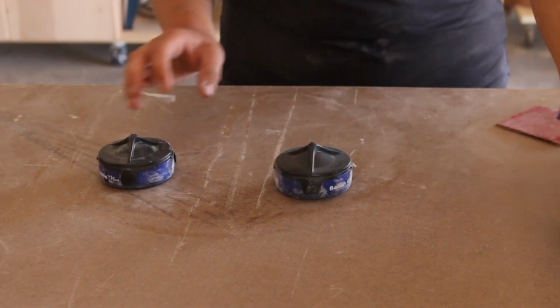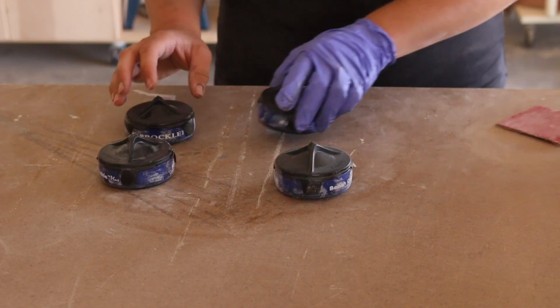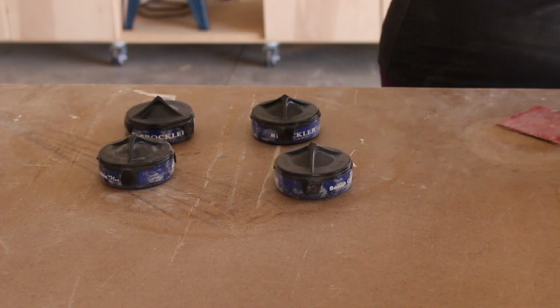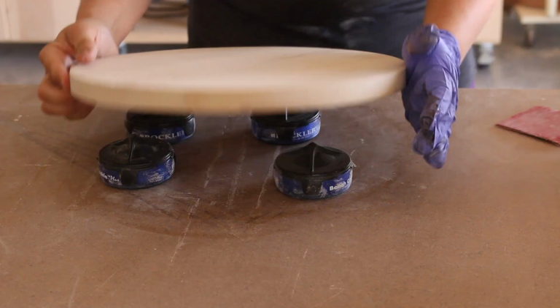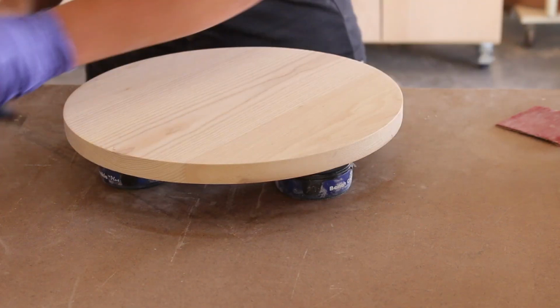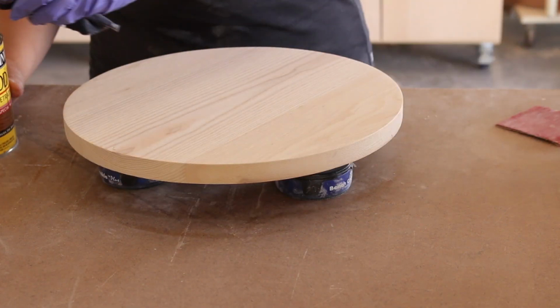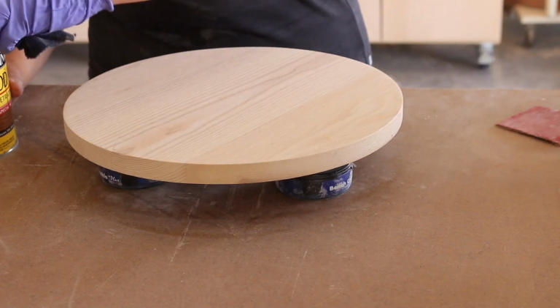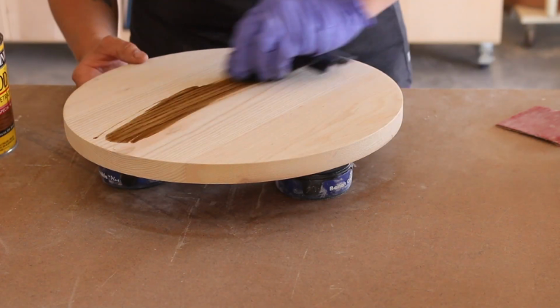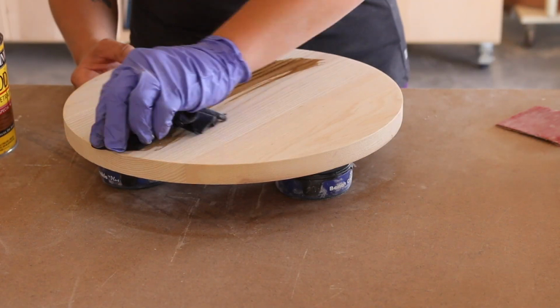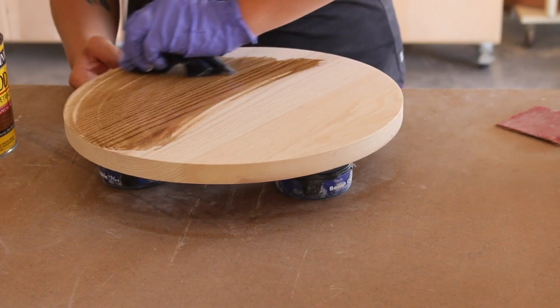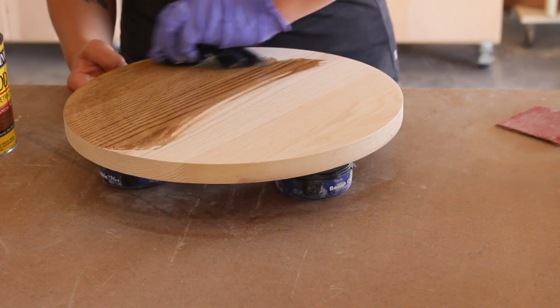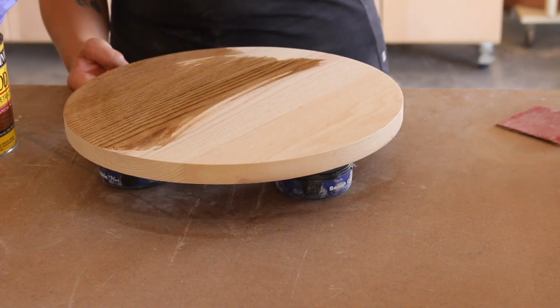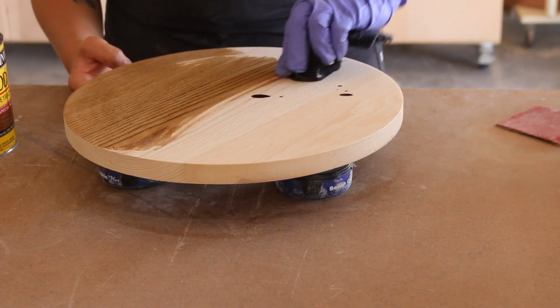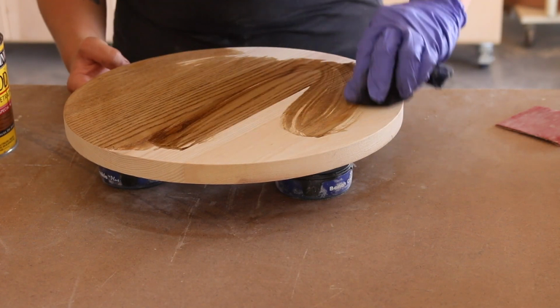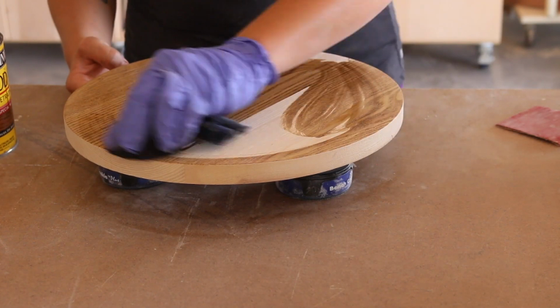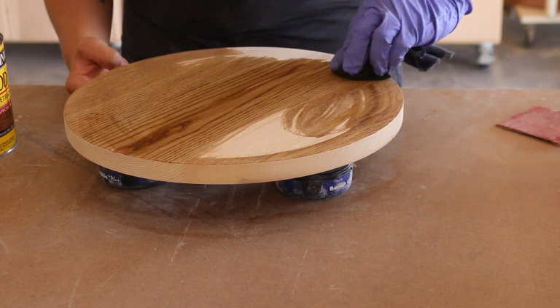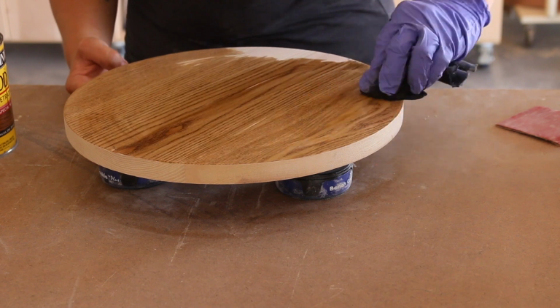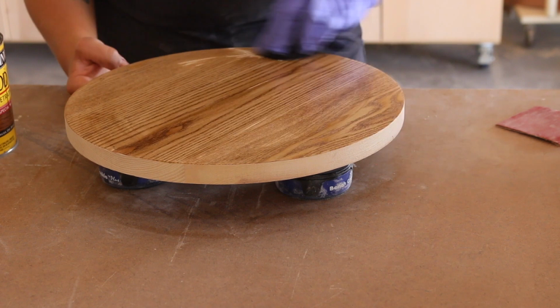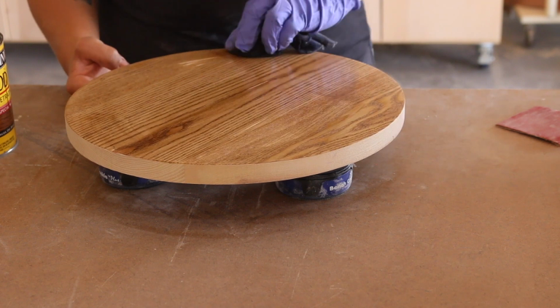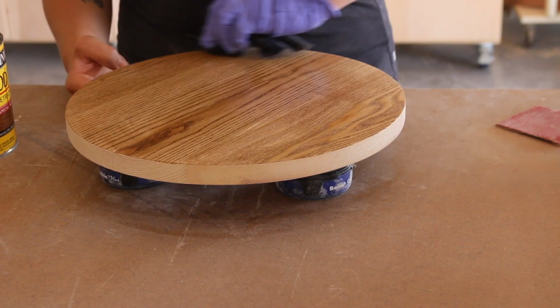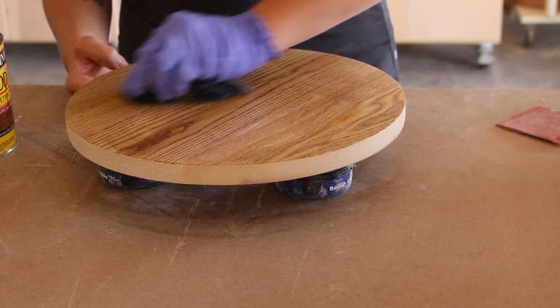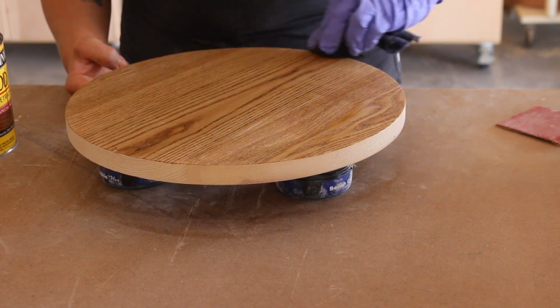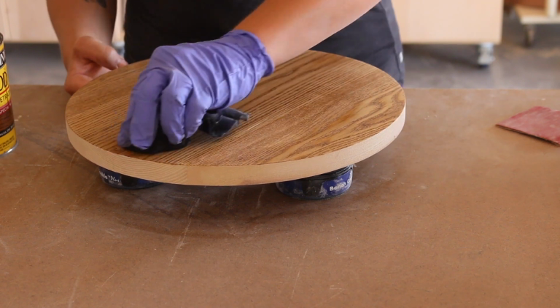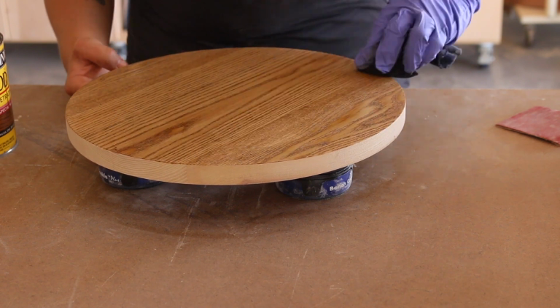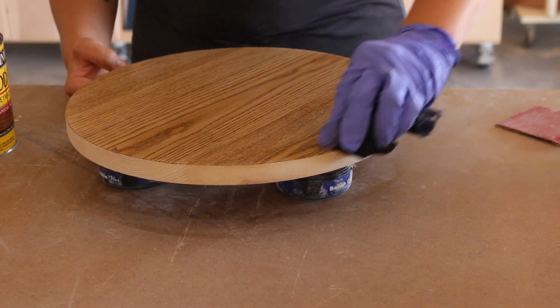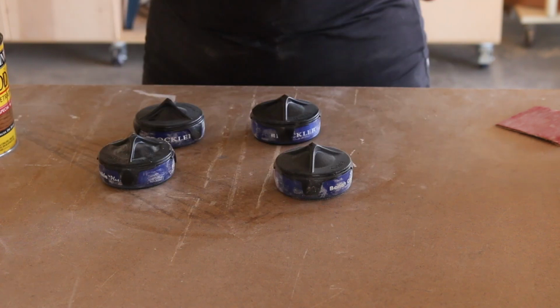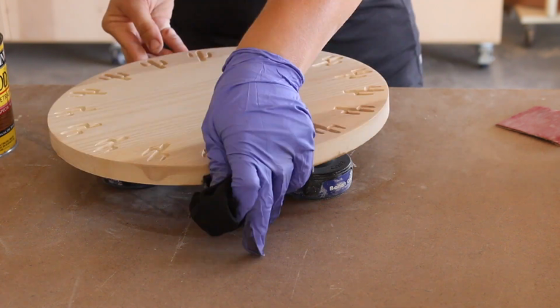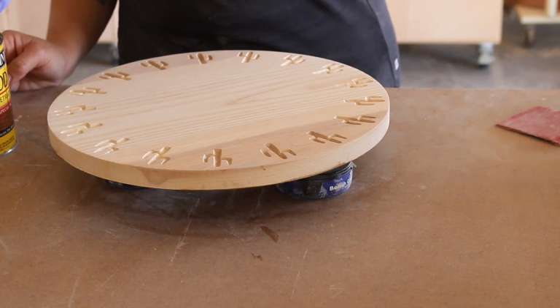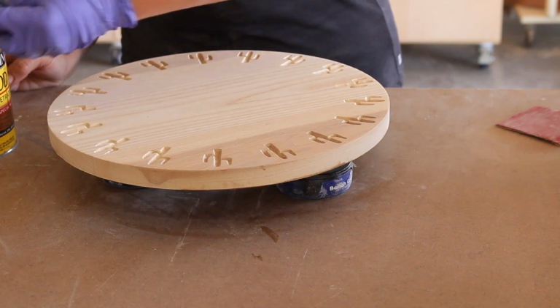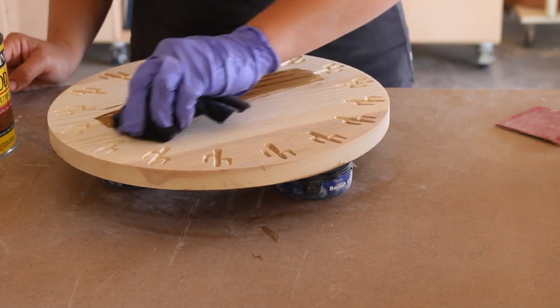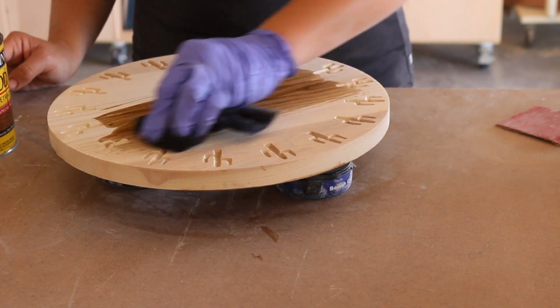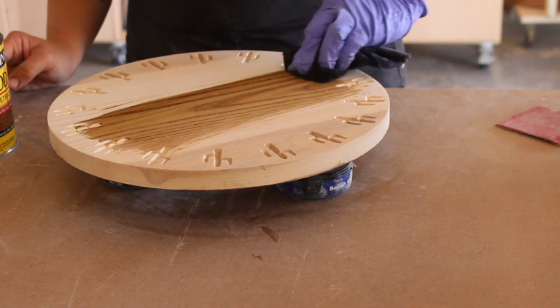I stained the chargers top and bottom with a coat of Special Walnut stain by Minwax, which really made the grain pop.